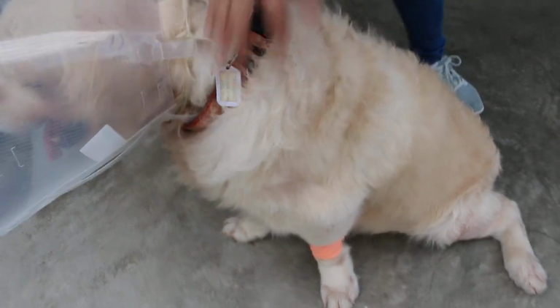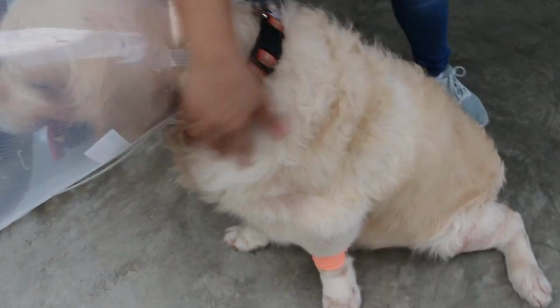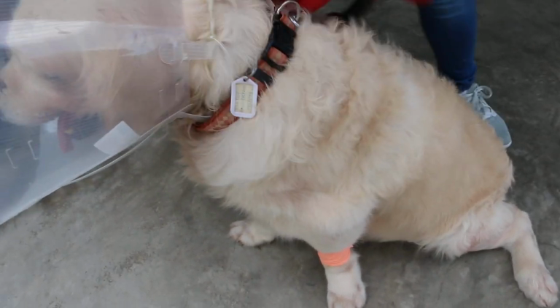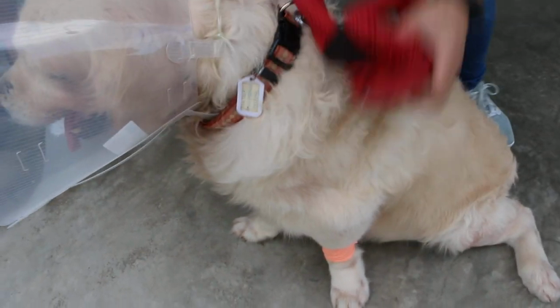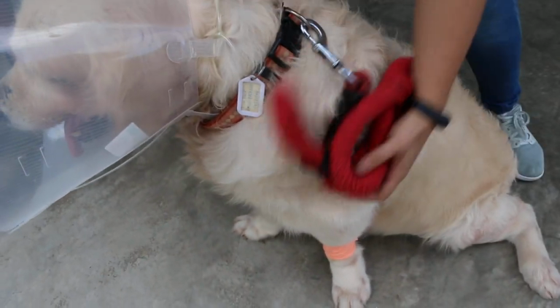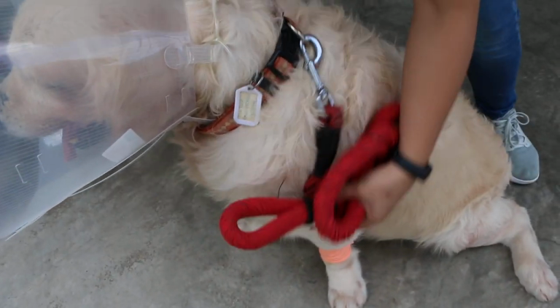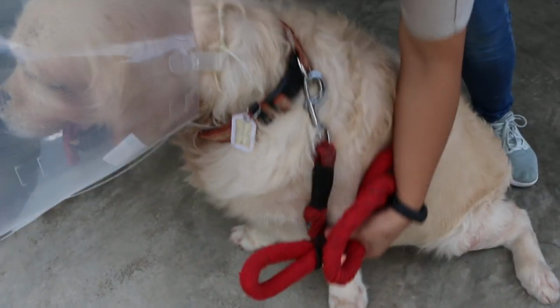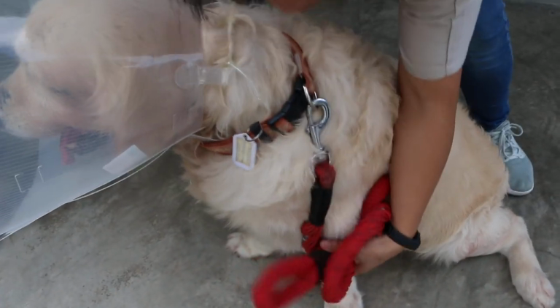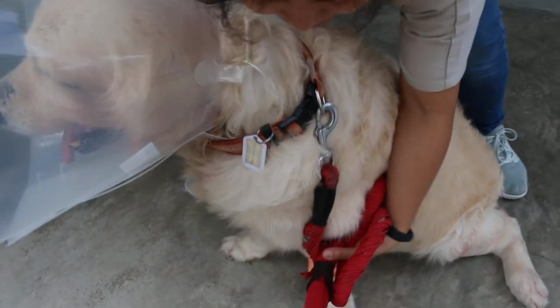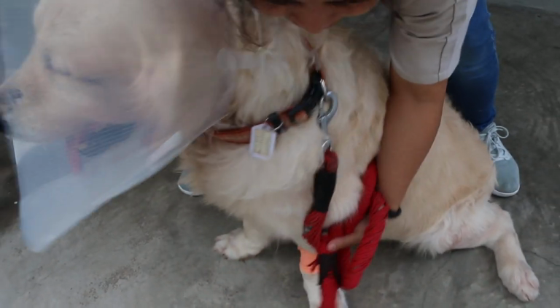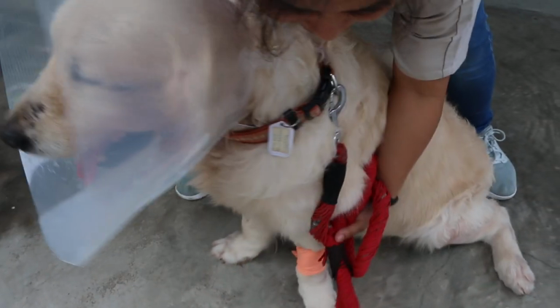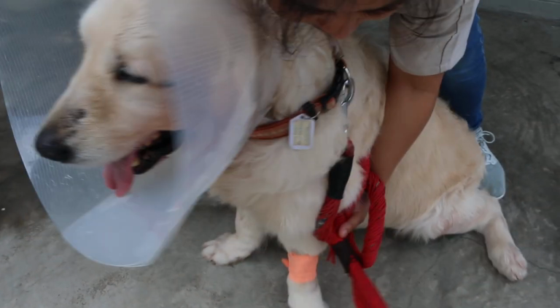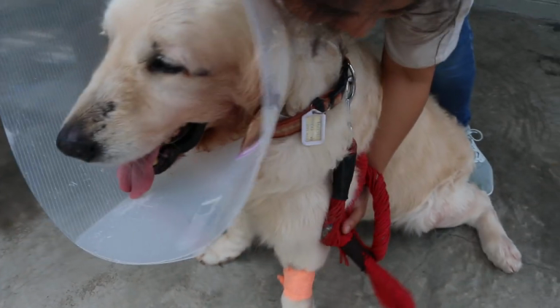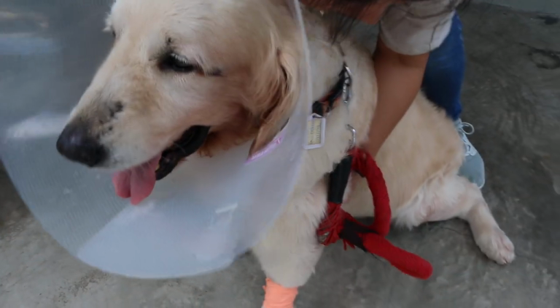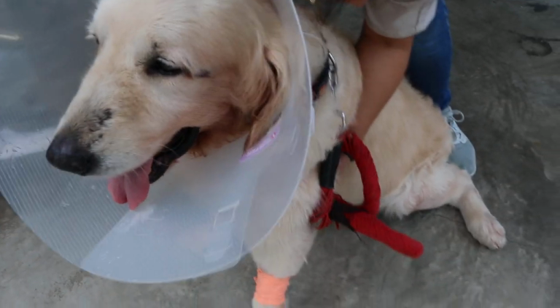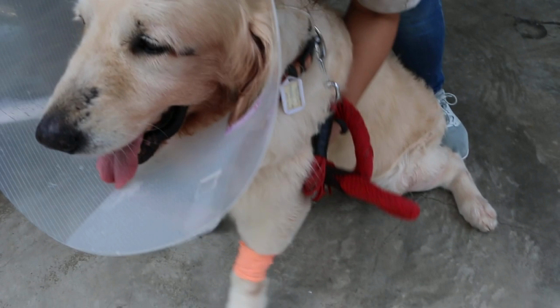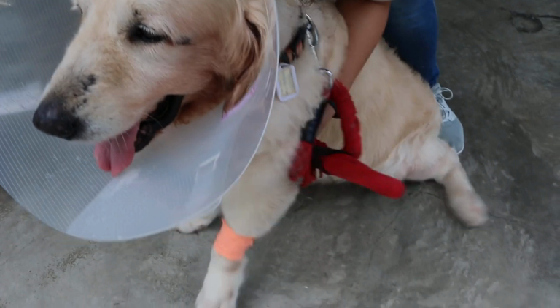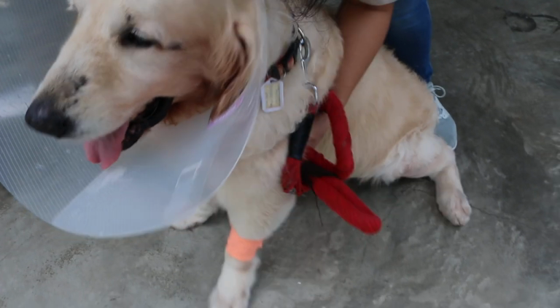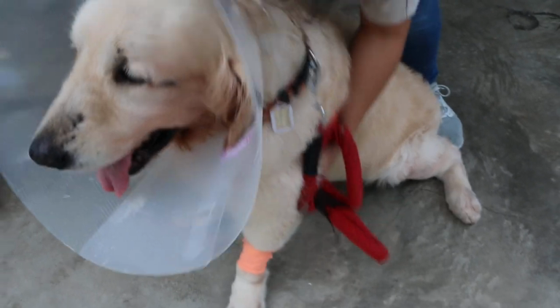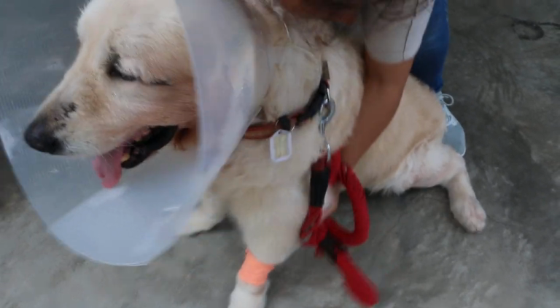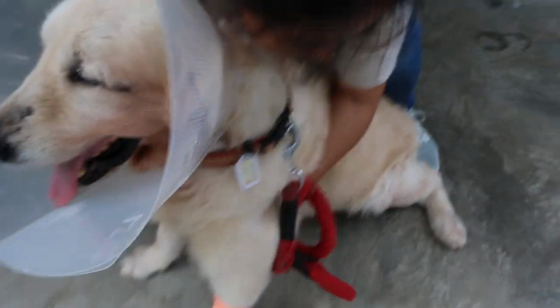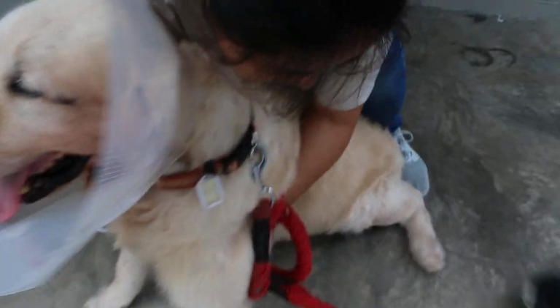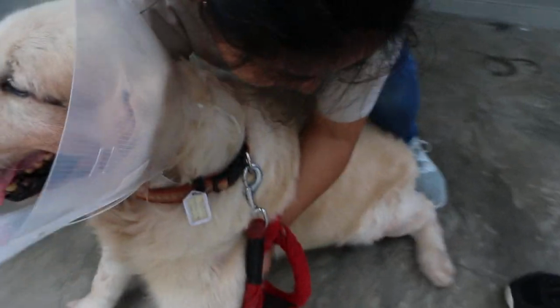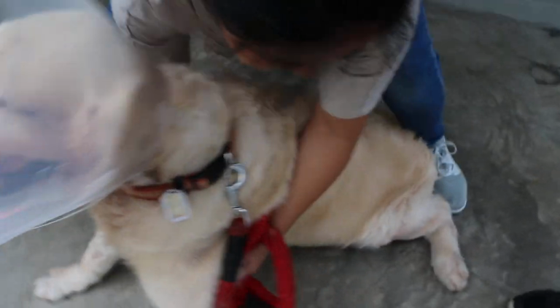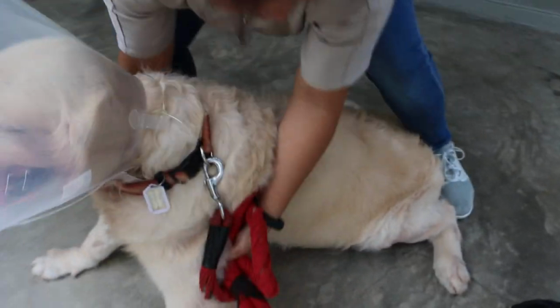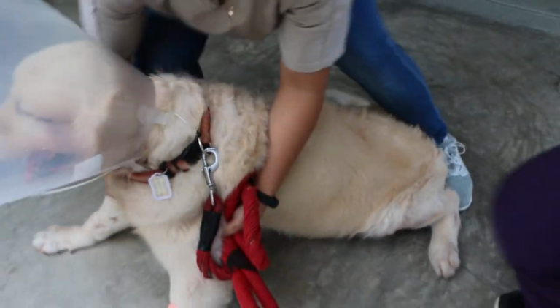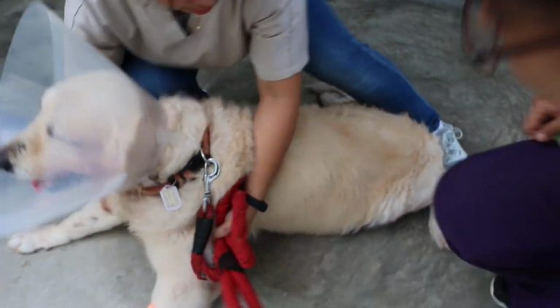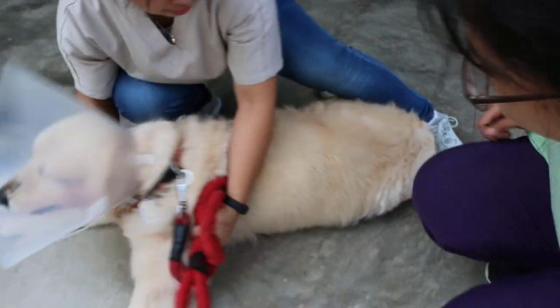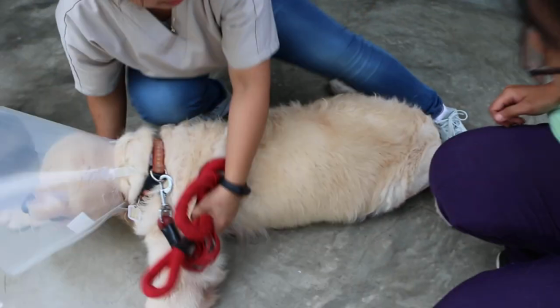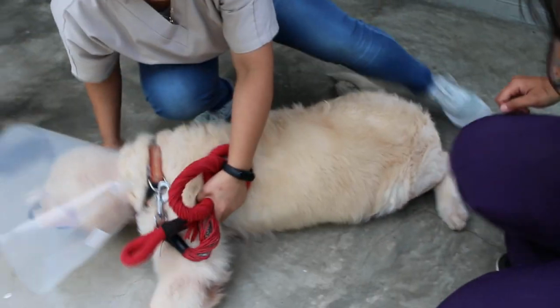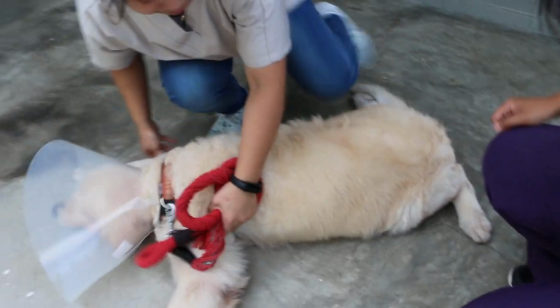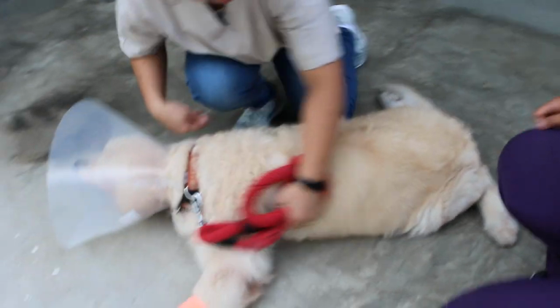Lie down. Just squat down. You yourself squat down, then the dog can lie down.